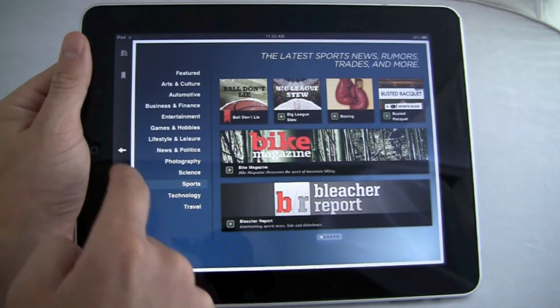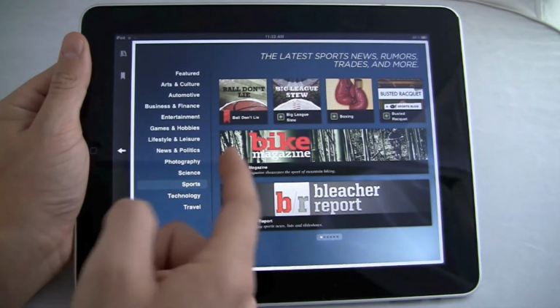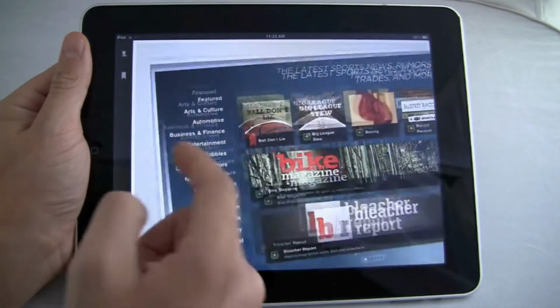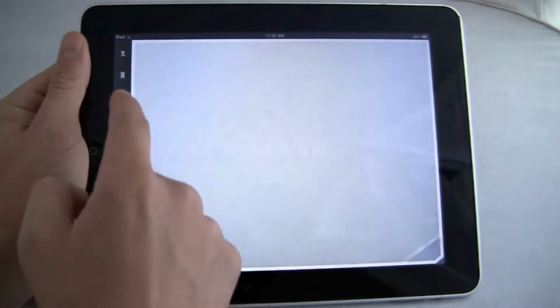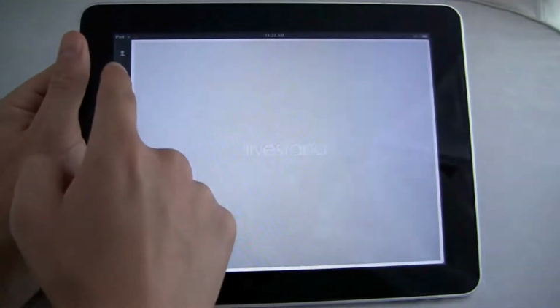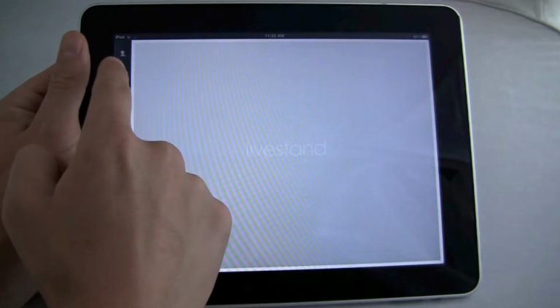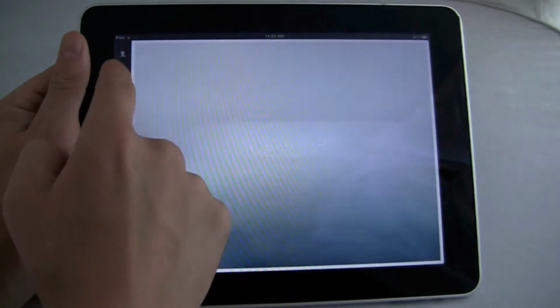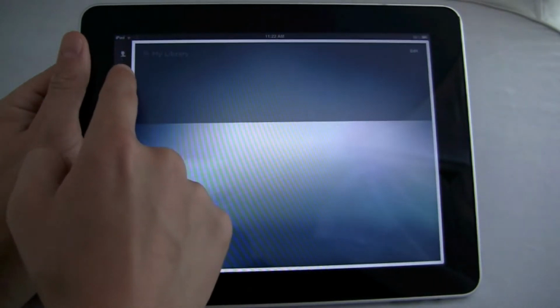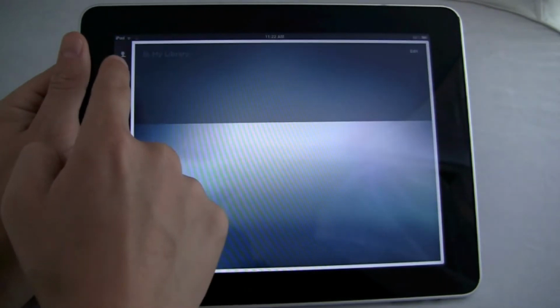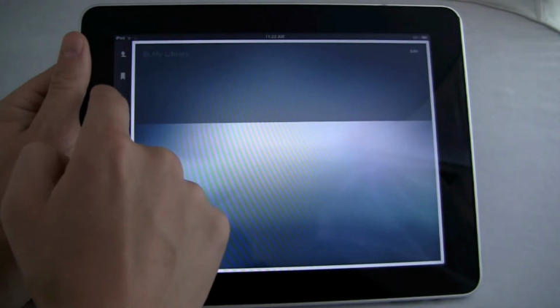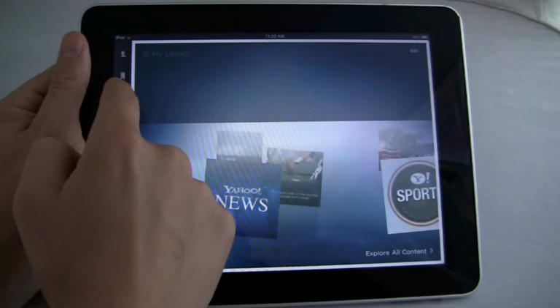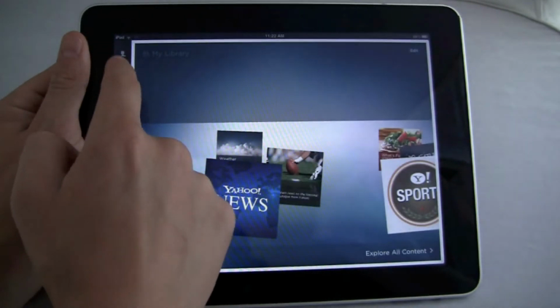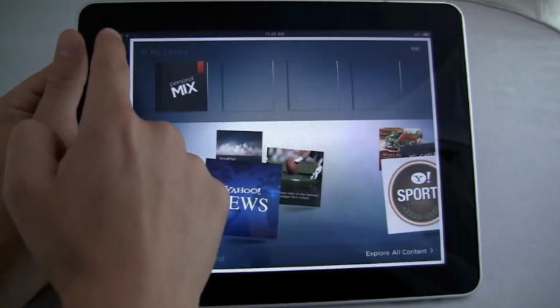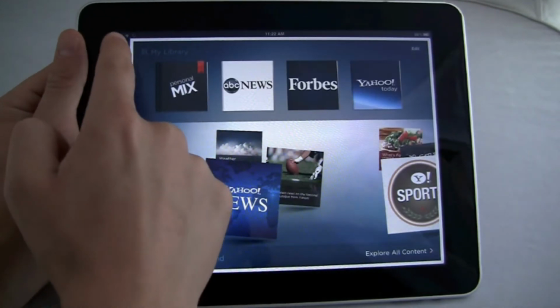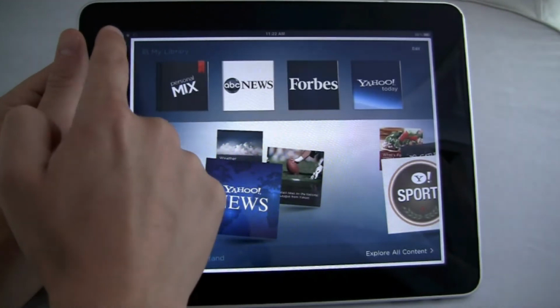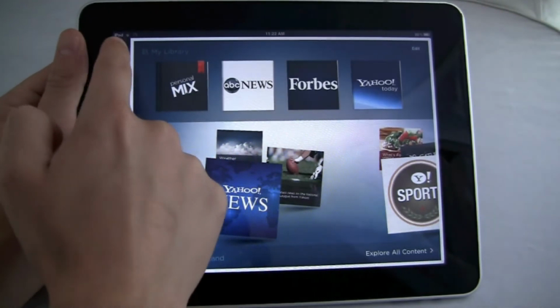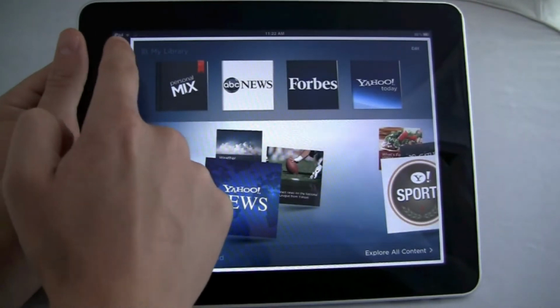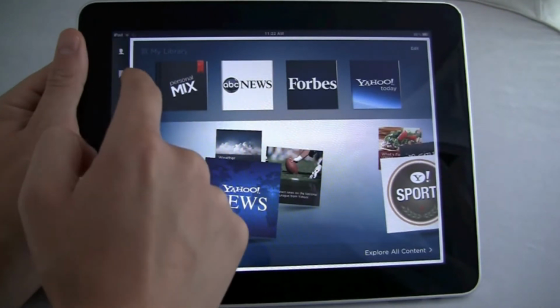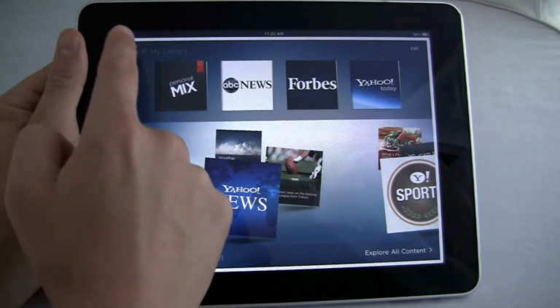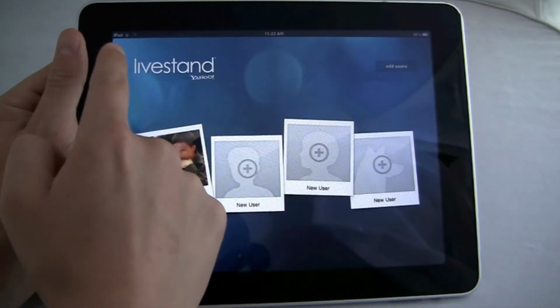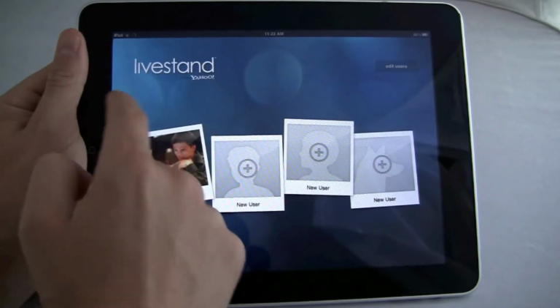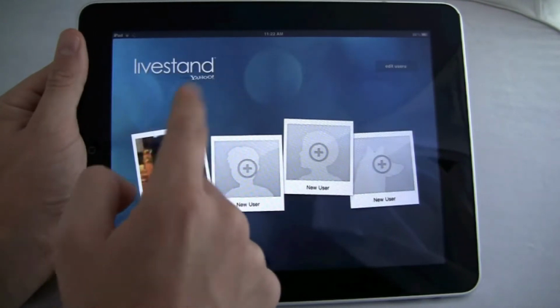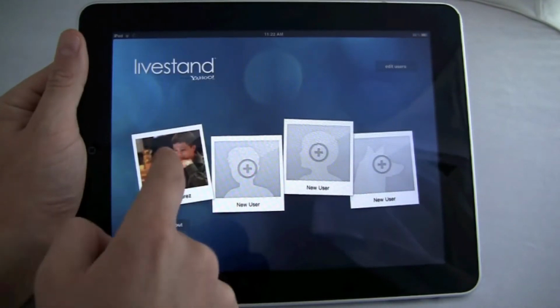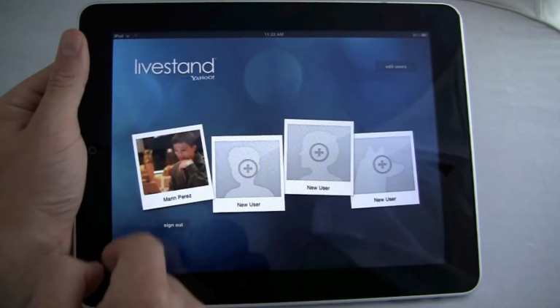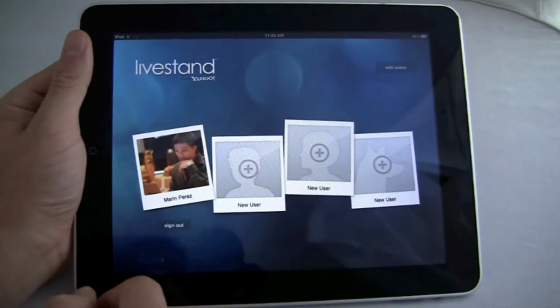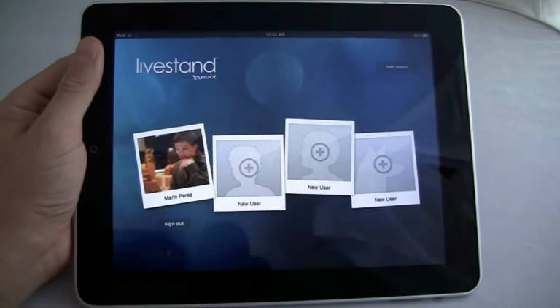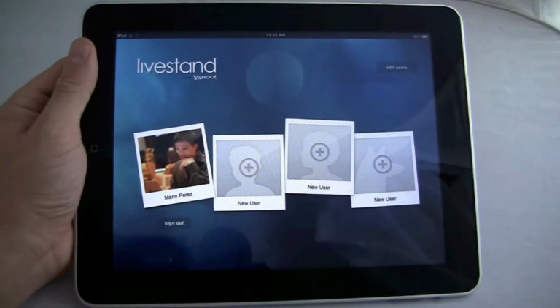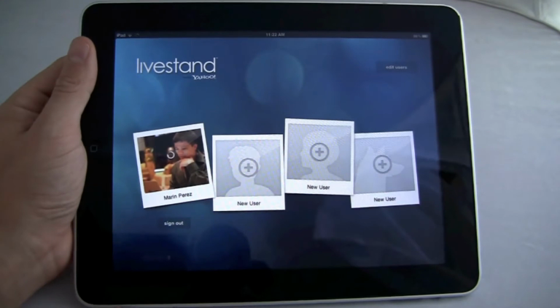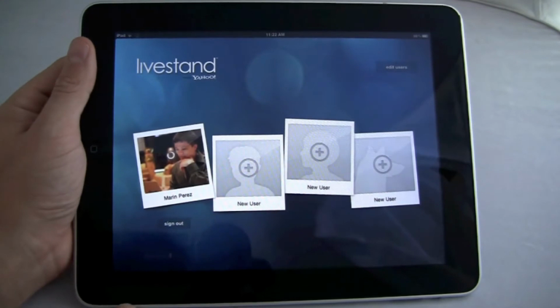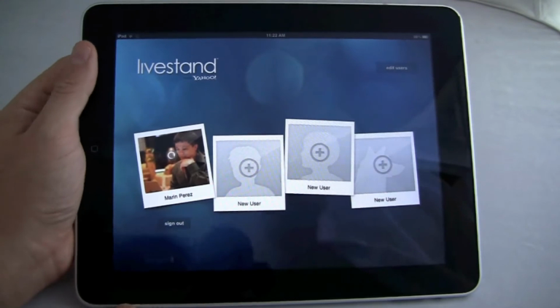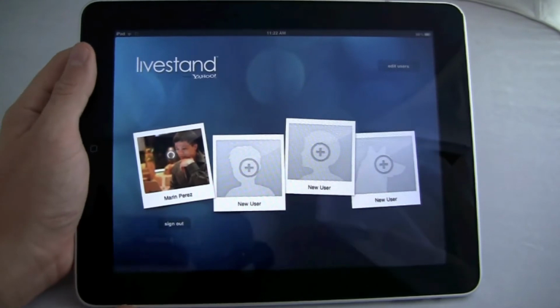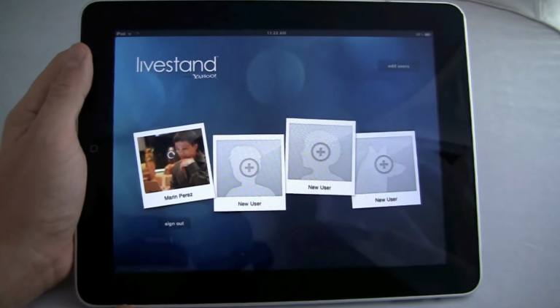We'll go over these little menus. This one goes back of course, this will bookmark content for you, and this will let you switch your user — which I don't want to do.